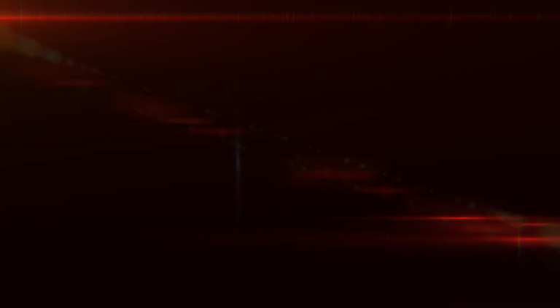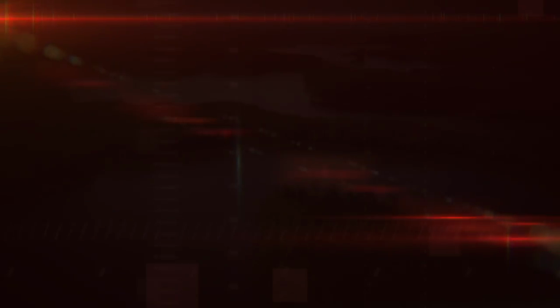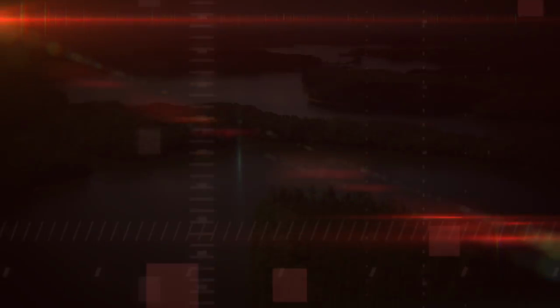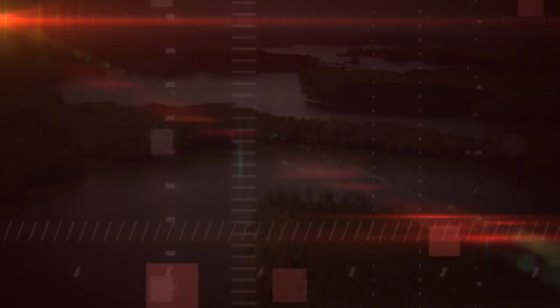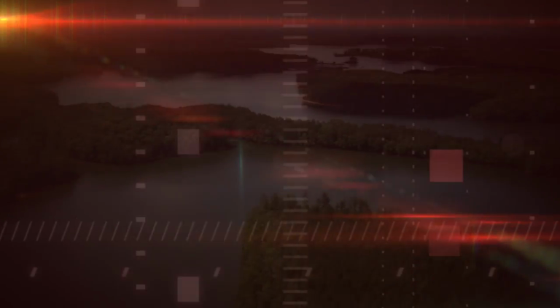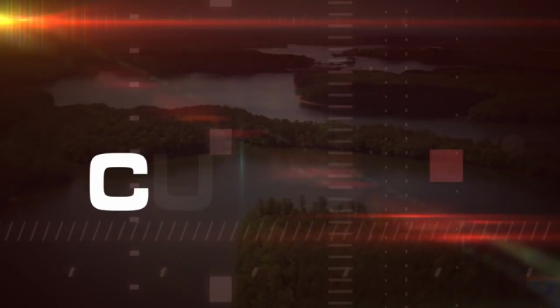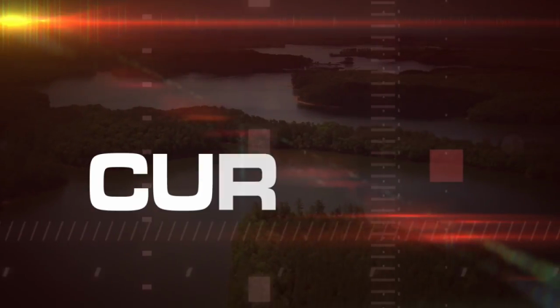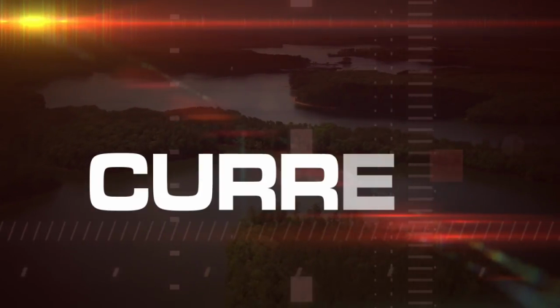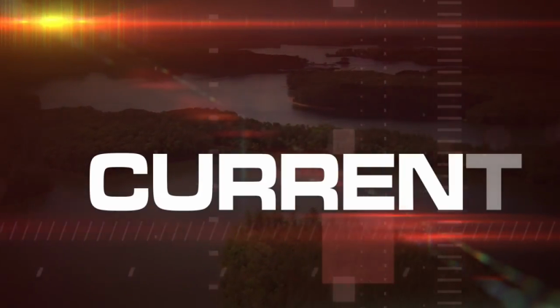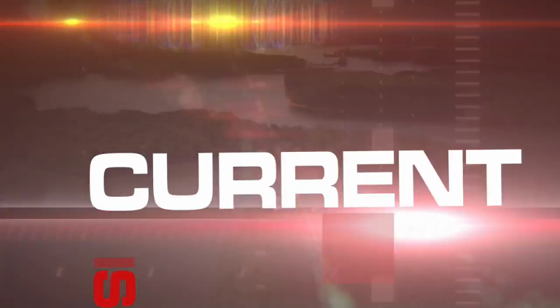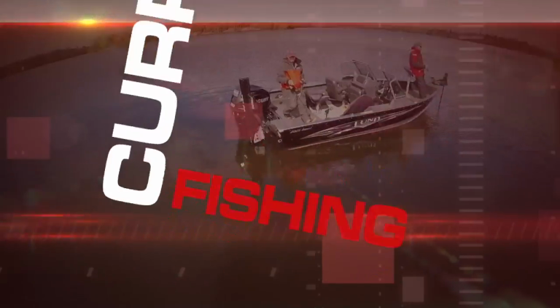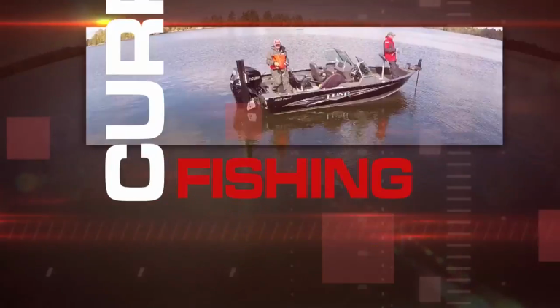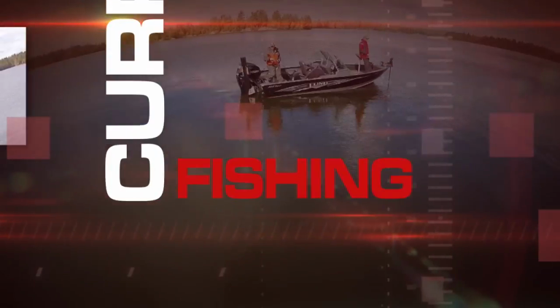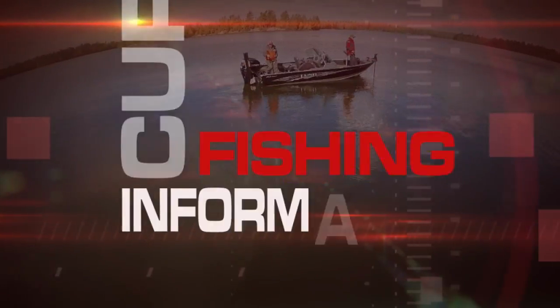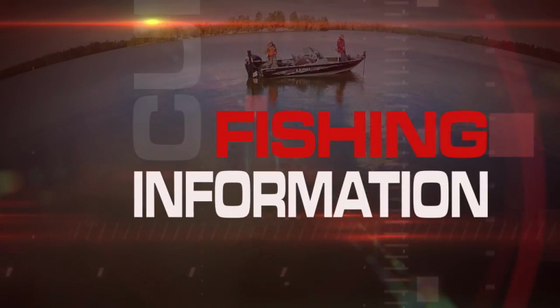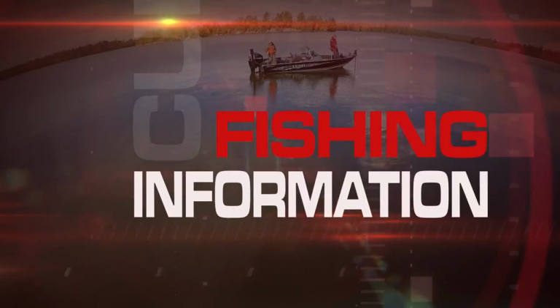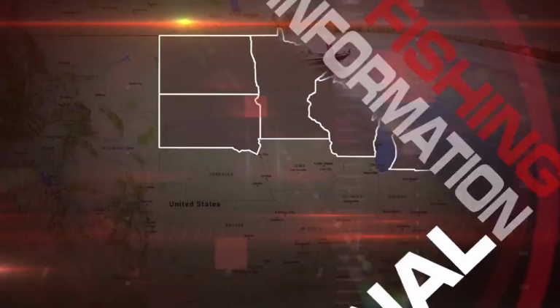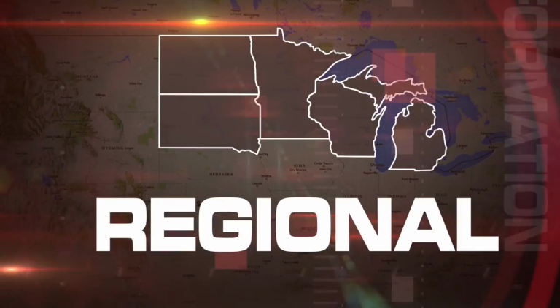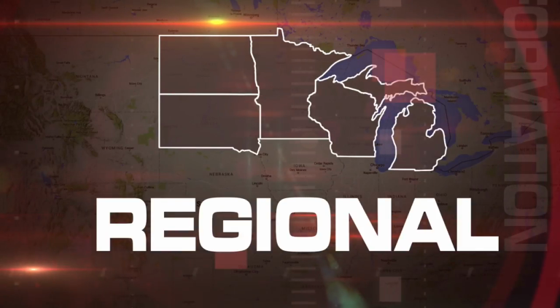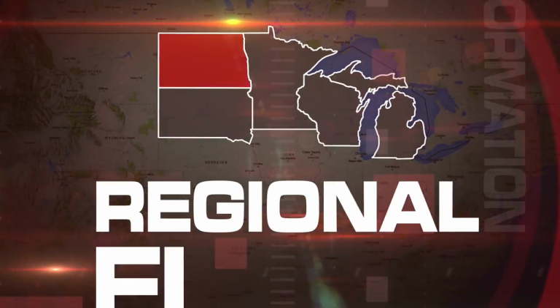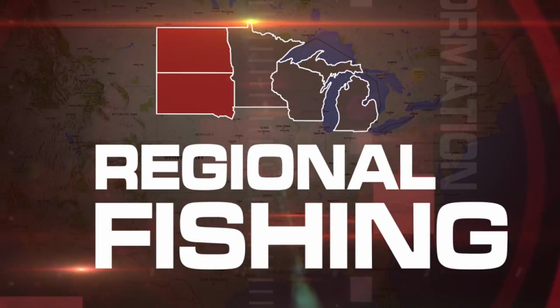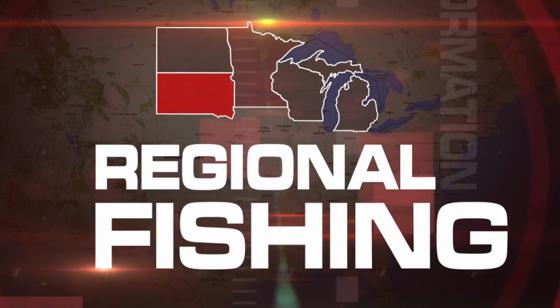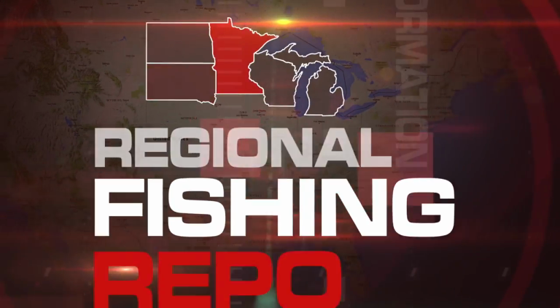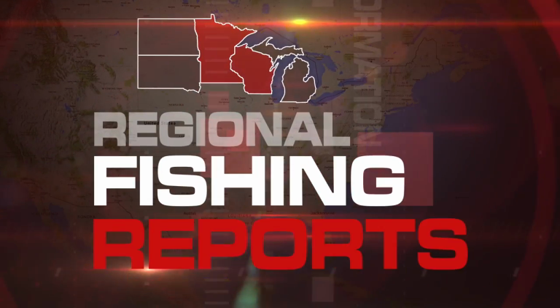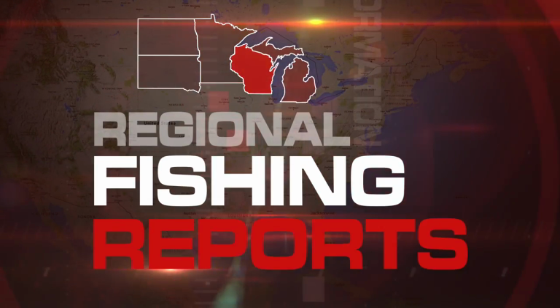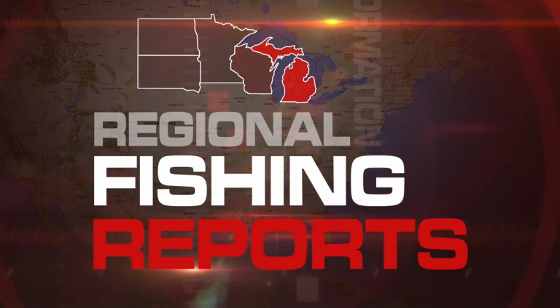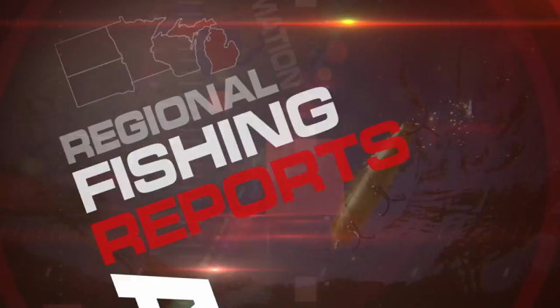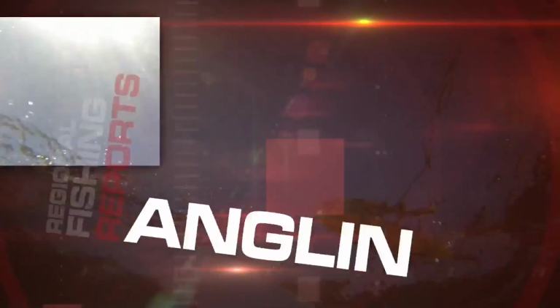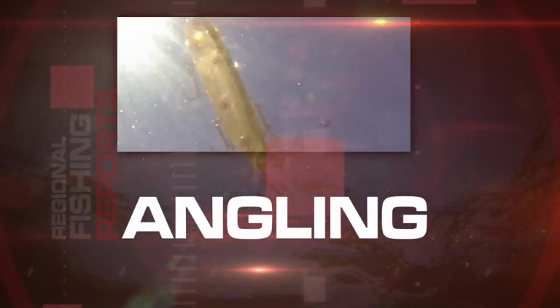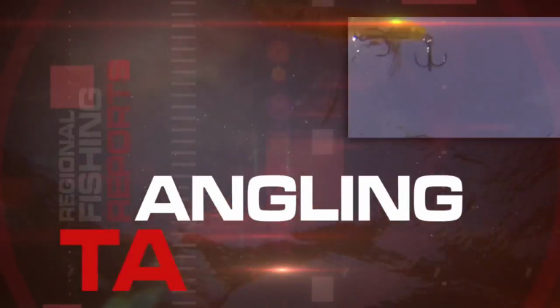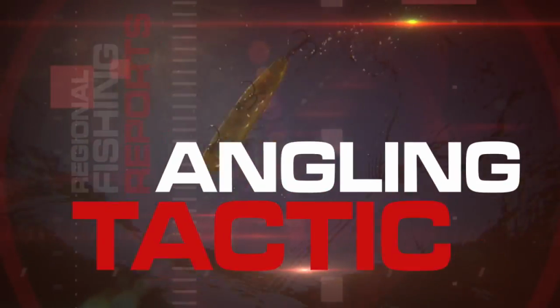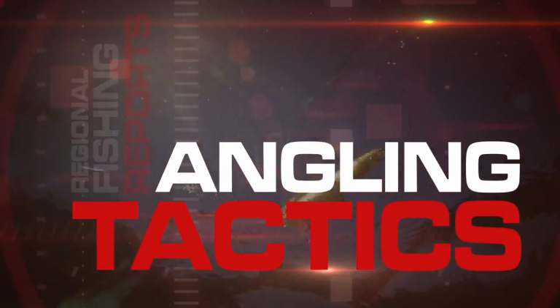Good news to report on nearly all fronts. Perch patterns have been working really well. This week's buzz bite report — this week's snapping it off the bottom.